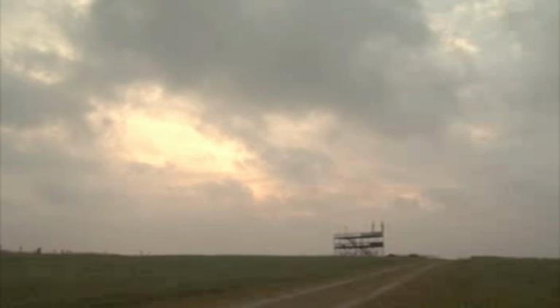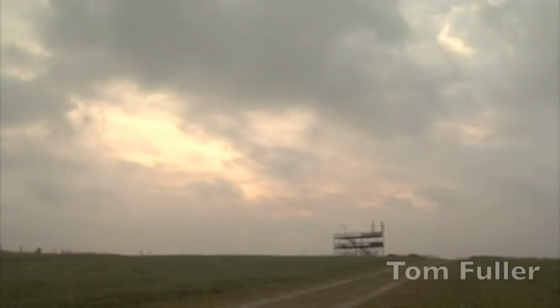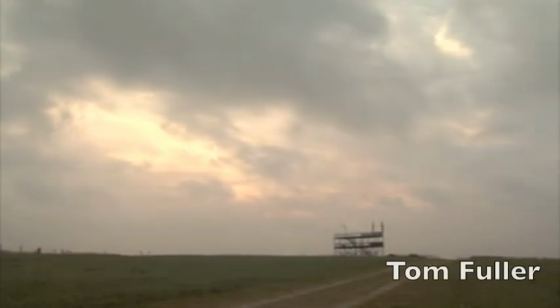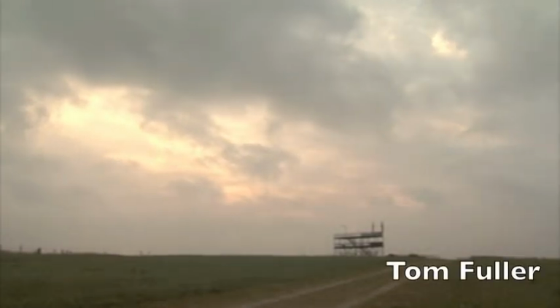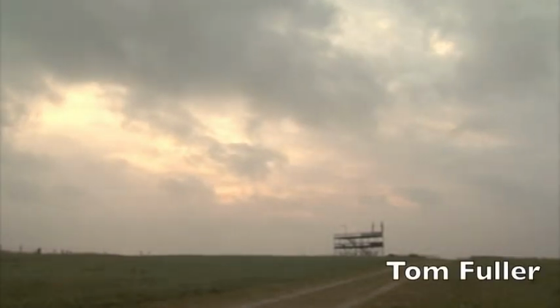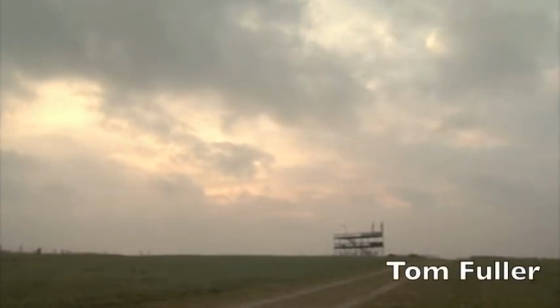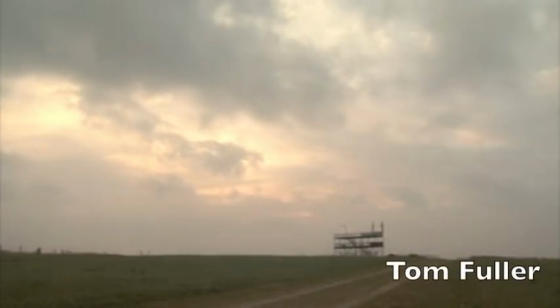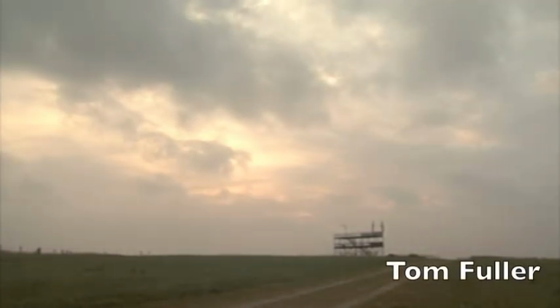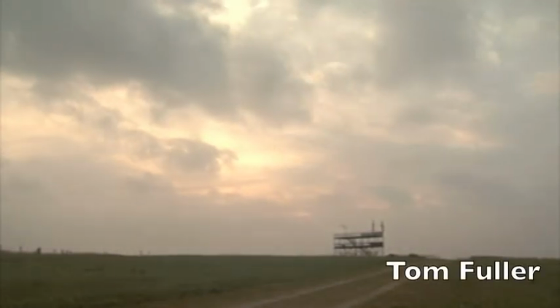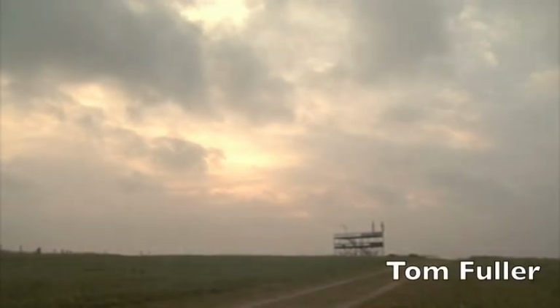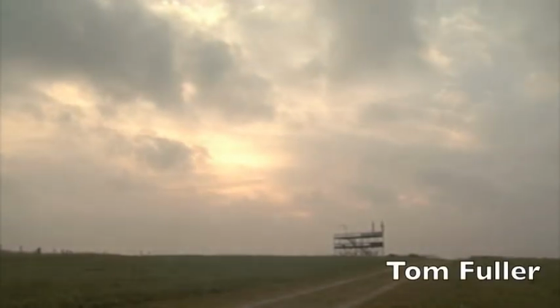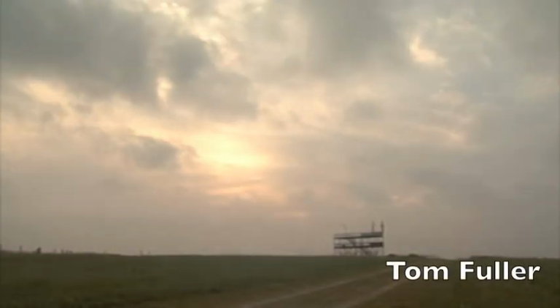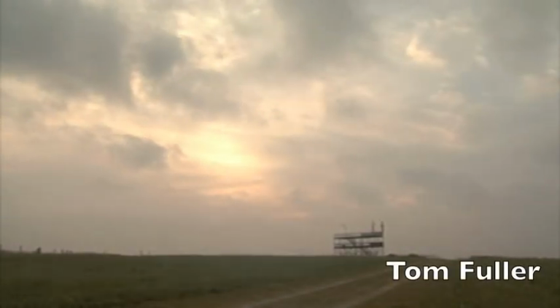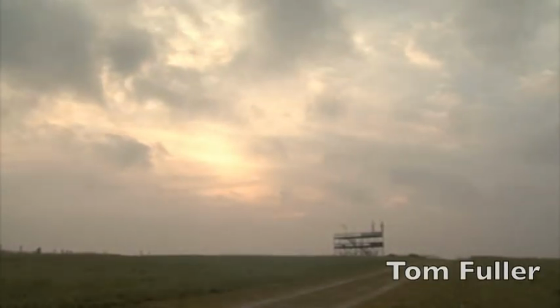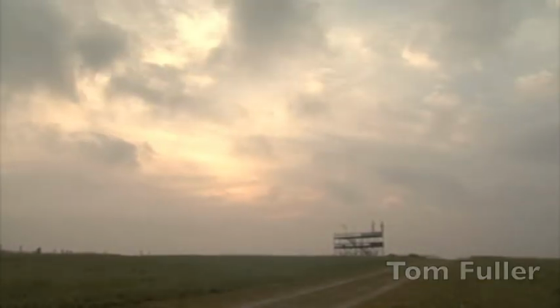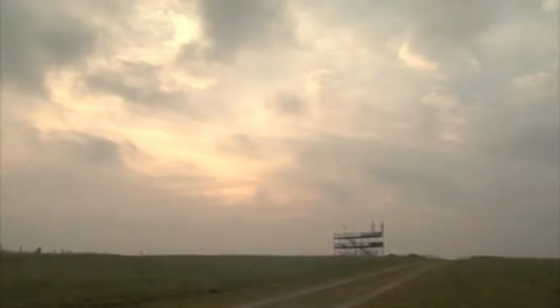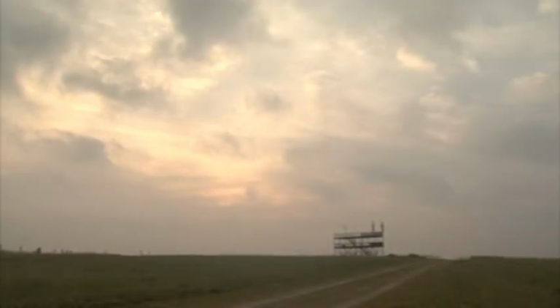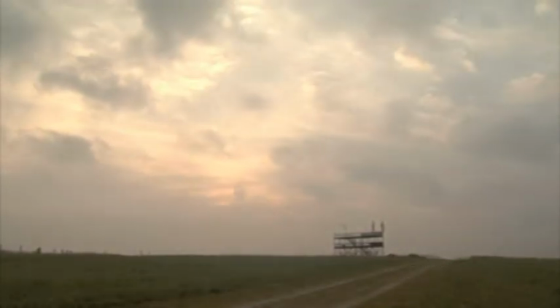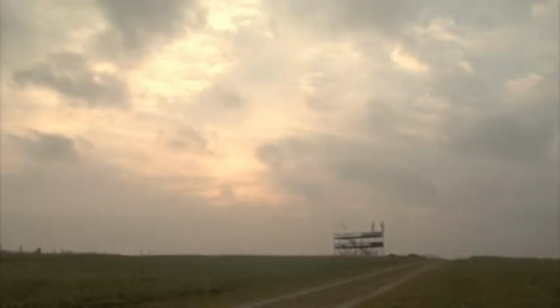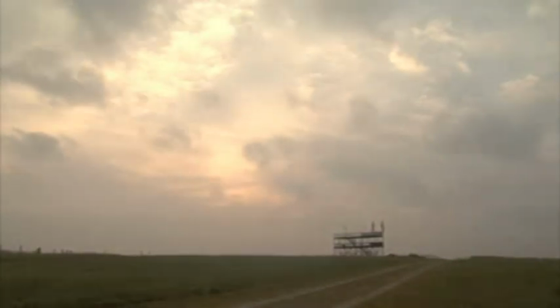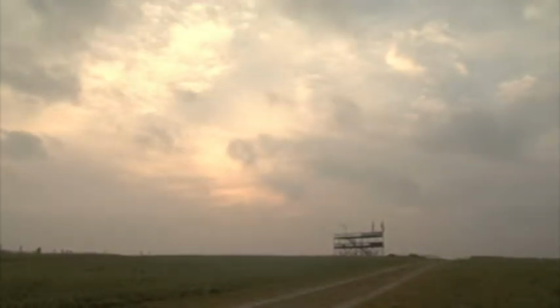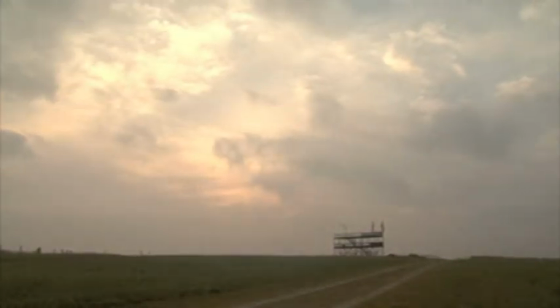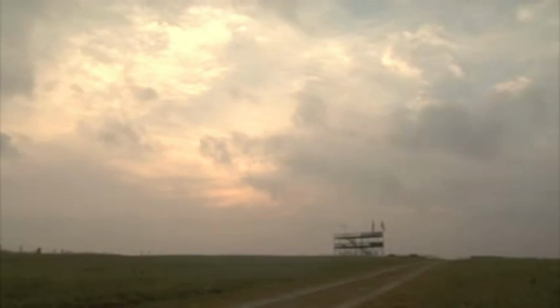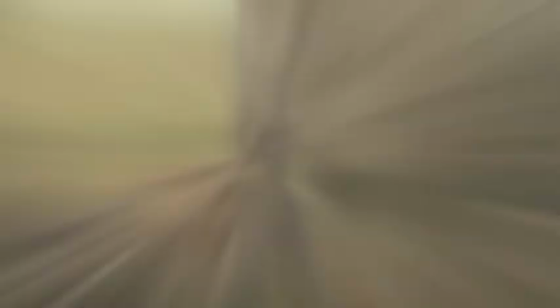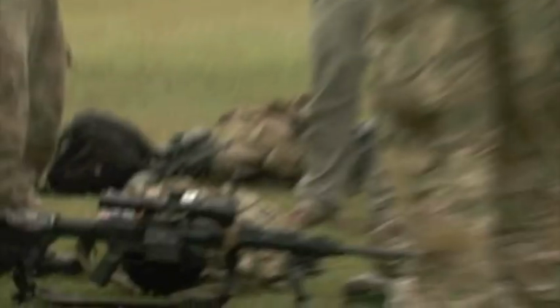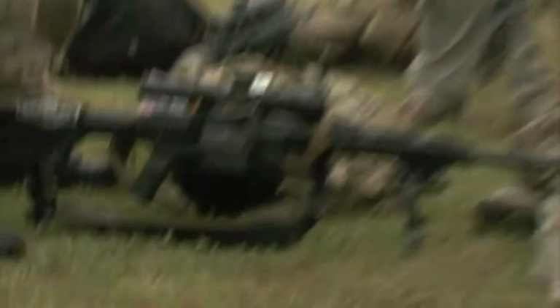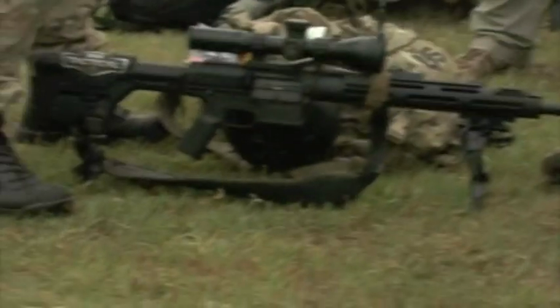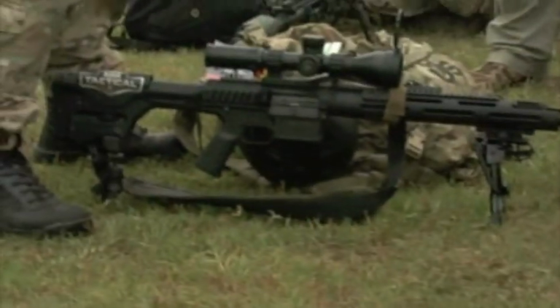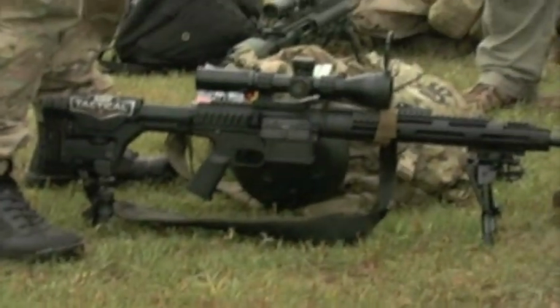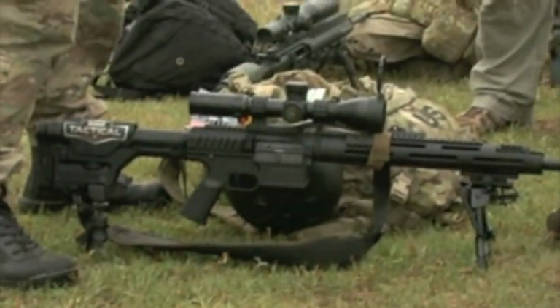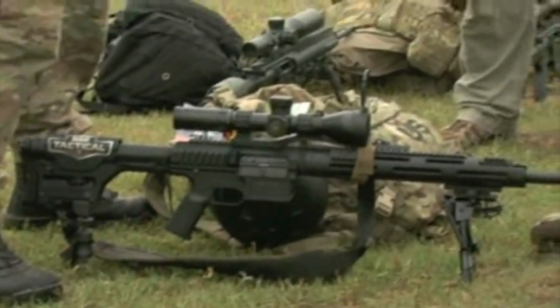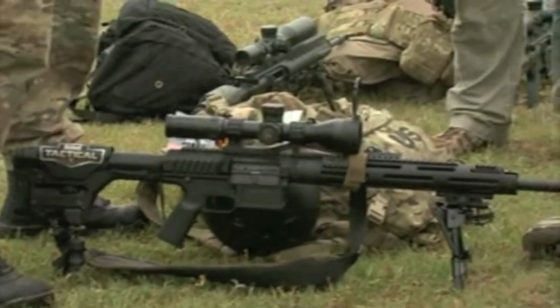When I took this job for Bushnell Tactical, this was the first event I came to. There was one Bushnell scope in this match, and that was the one I brought.